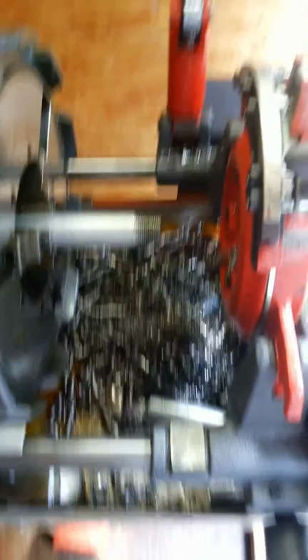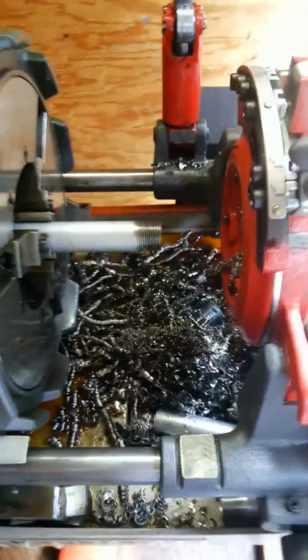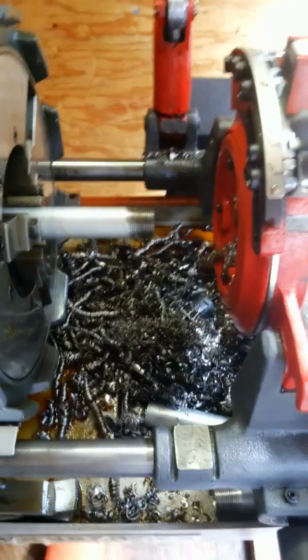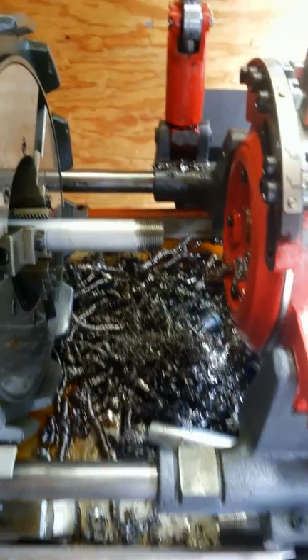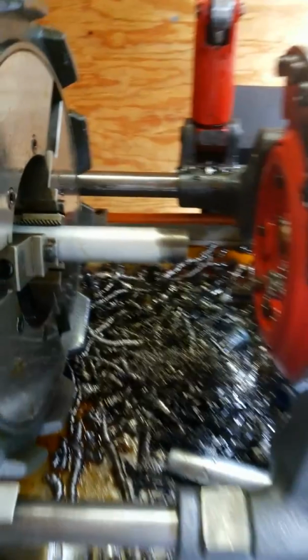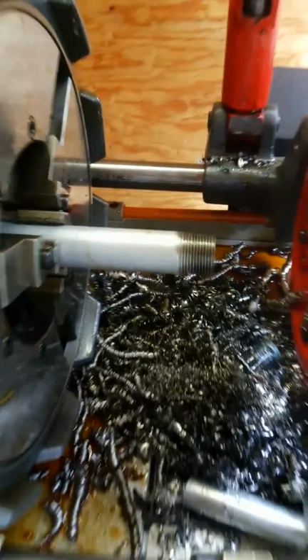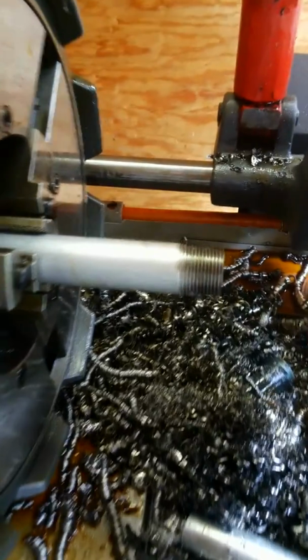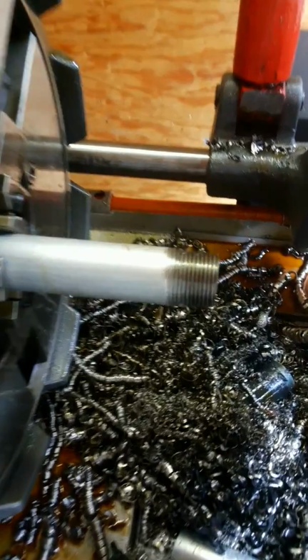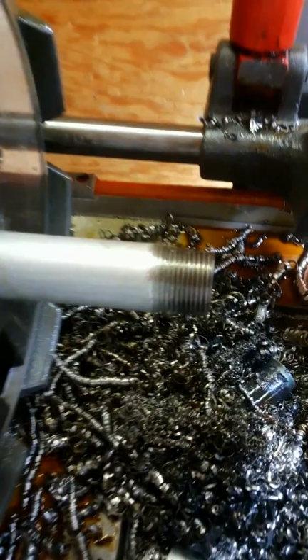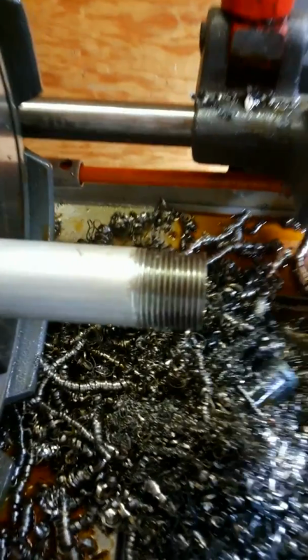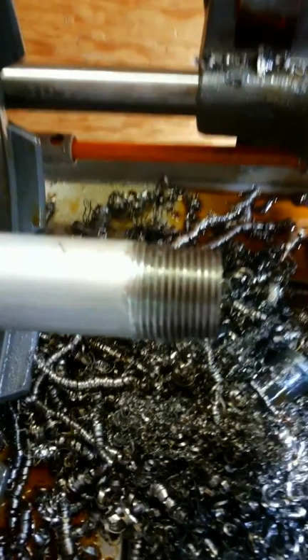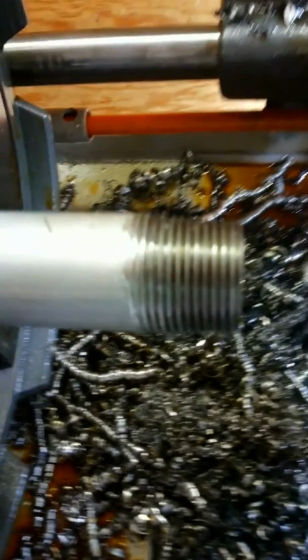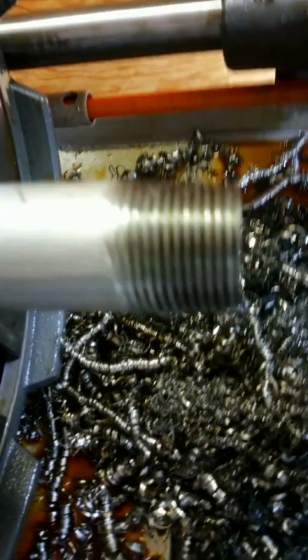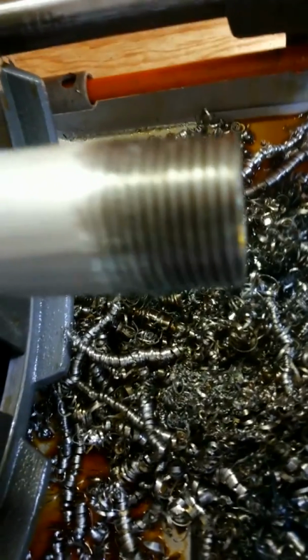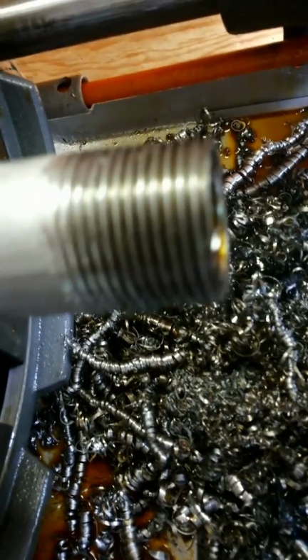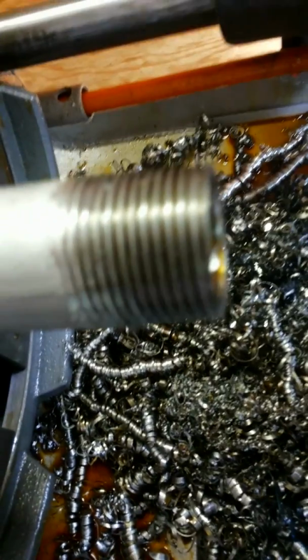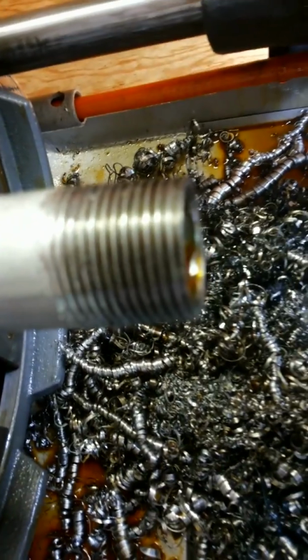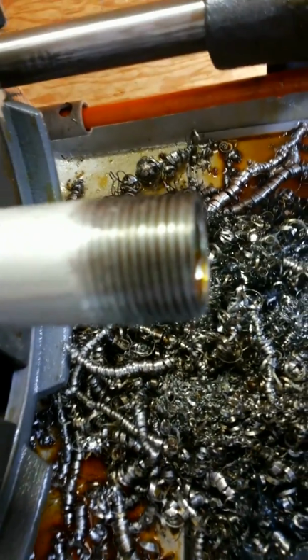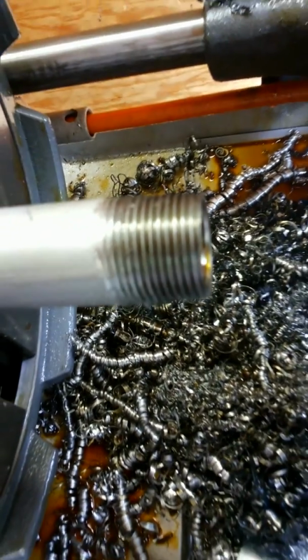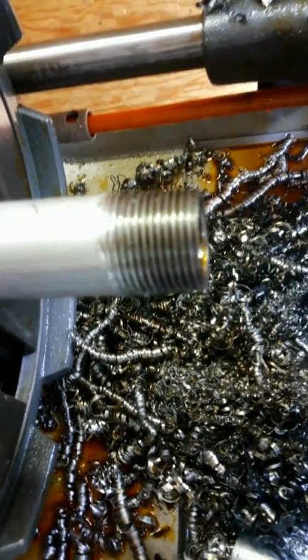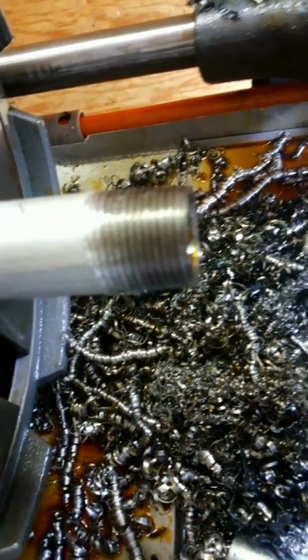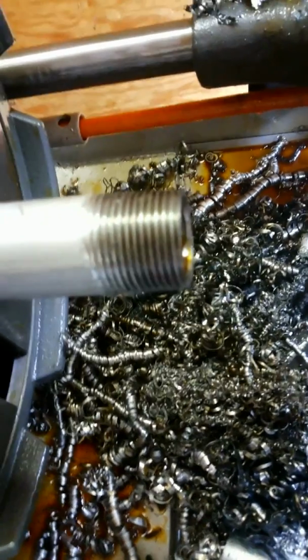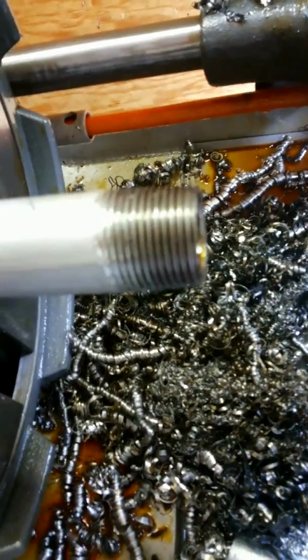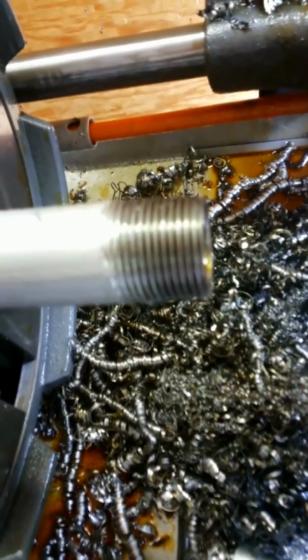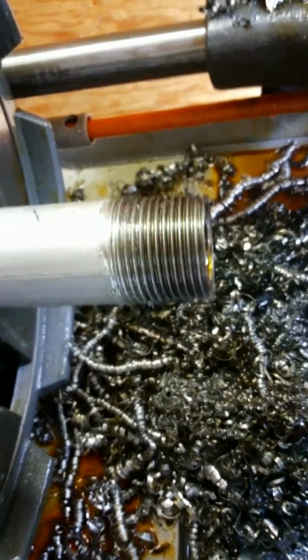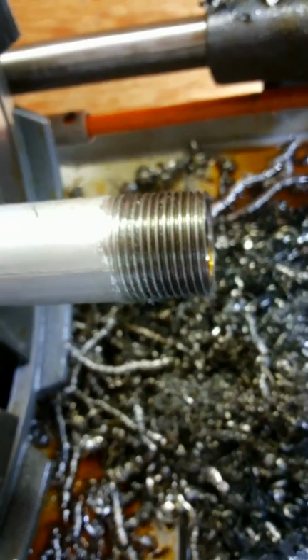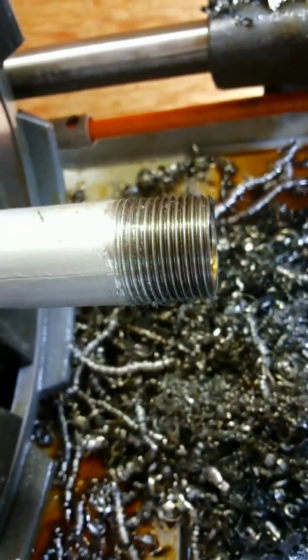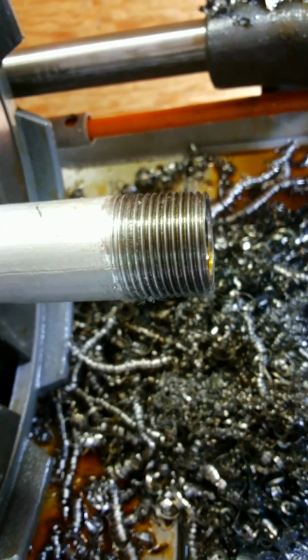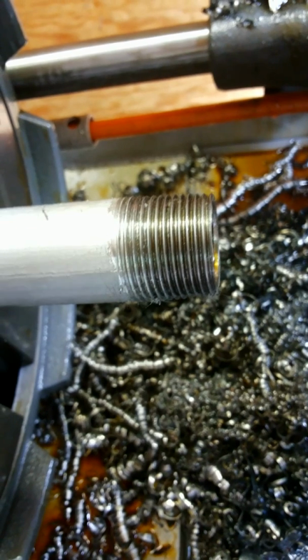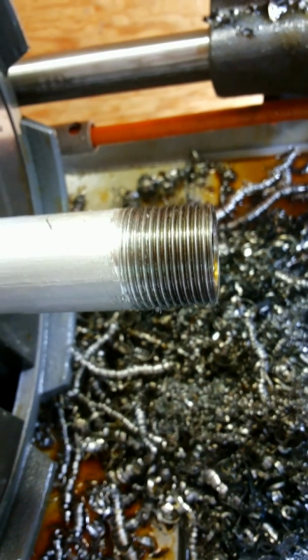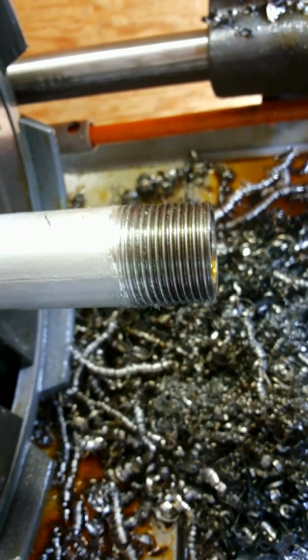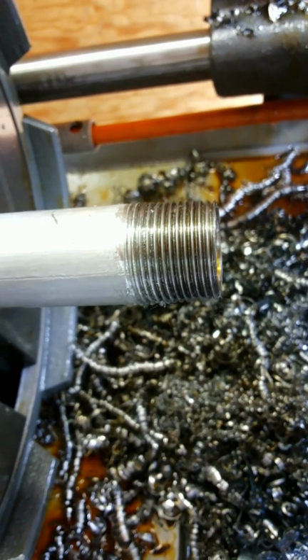That's pretty much how you cut and thread a pipe. There you go — nice and new looking.